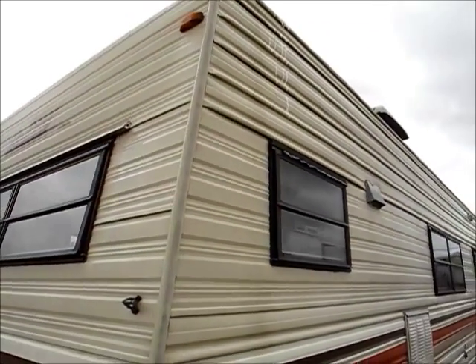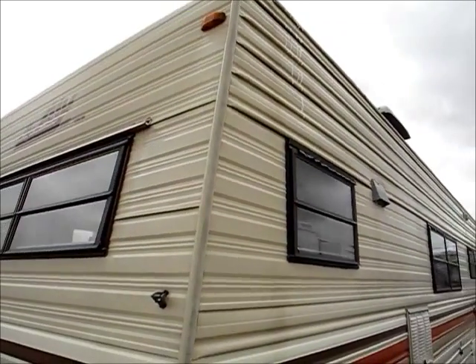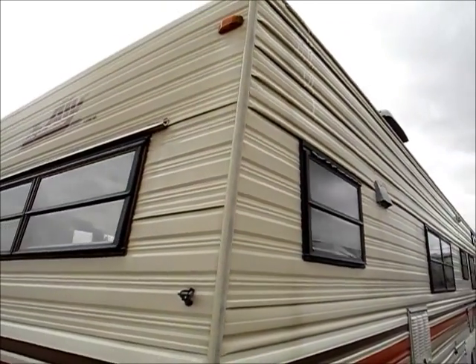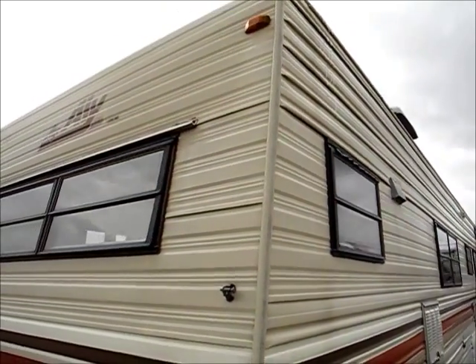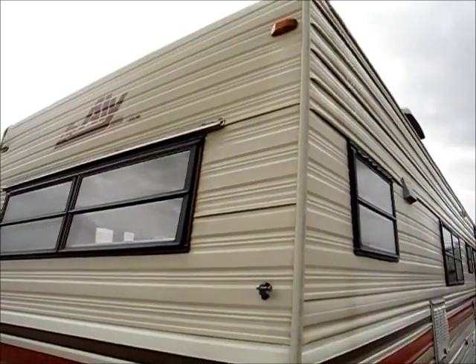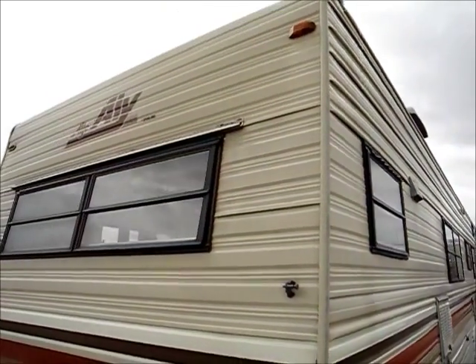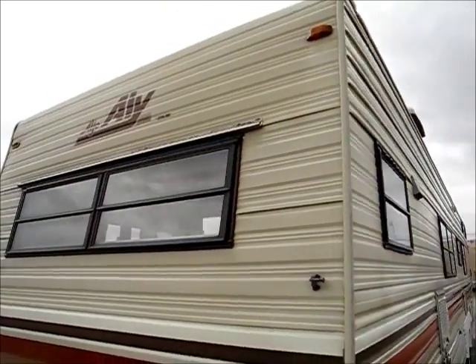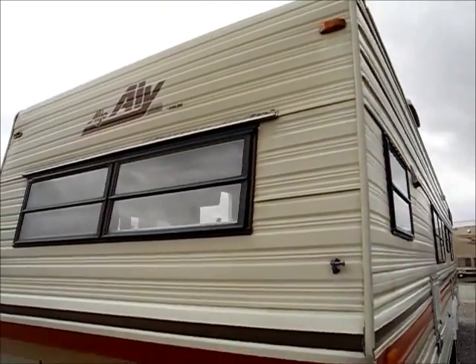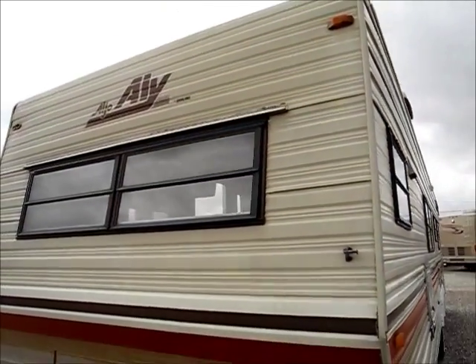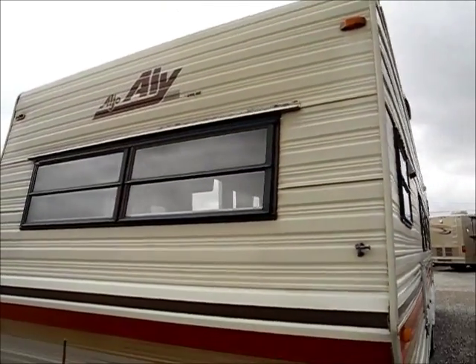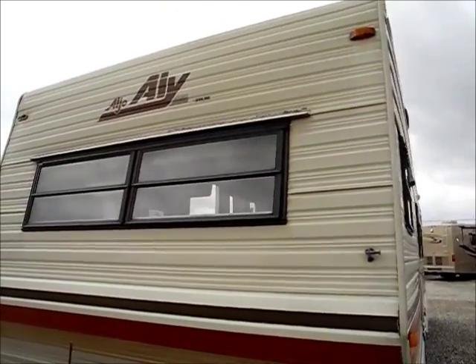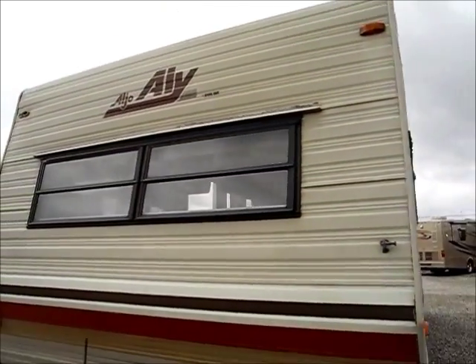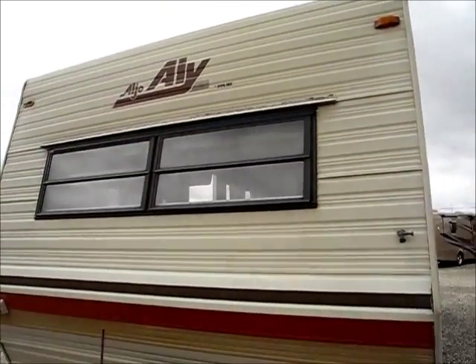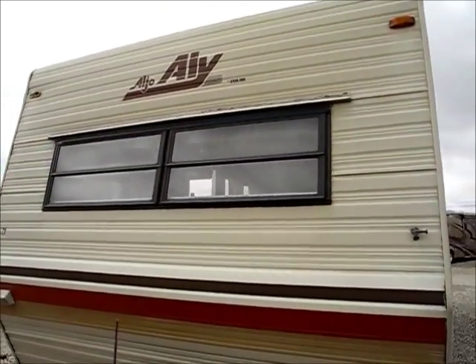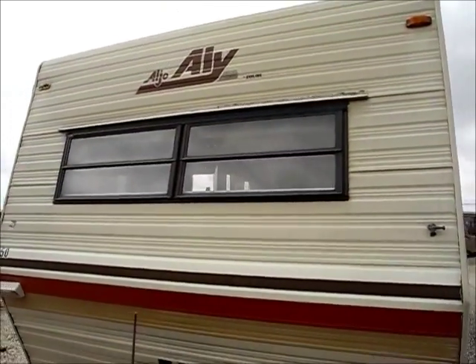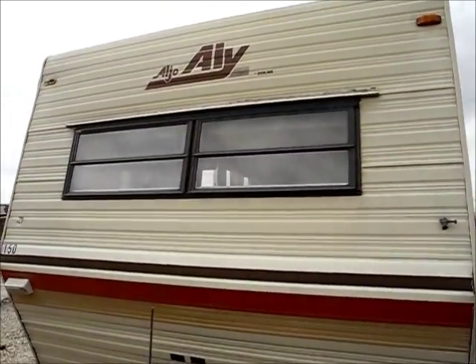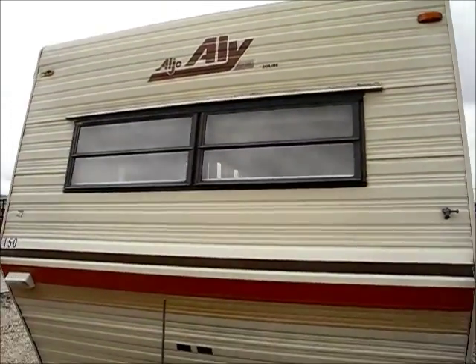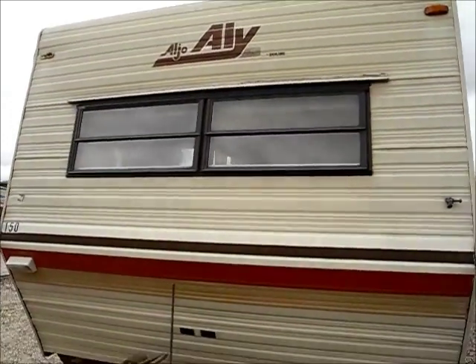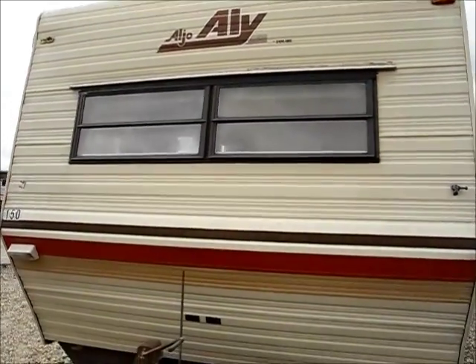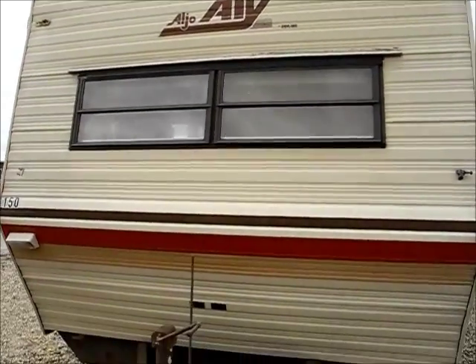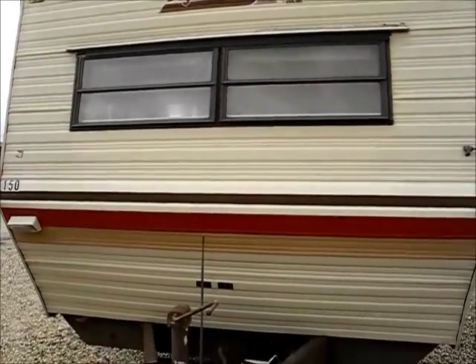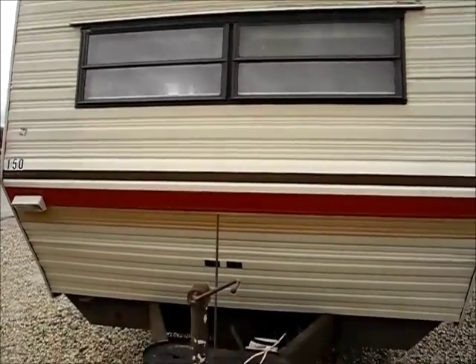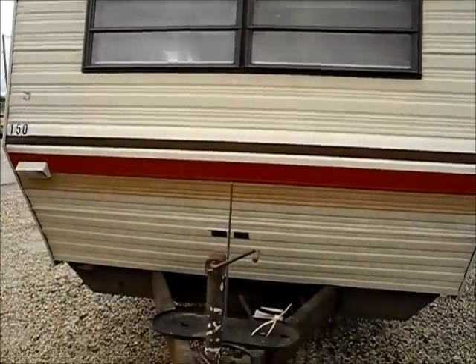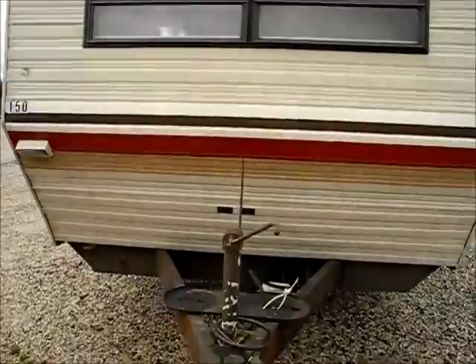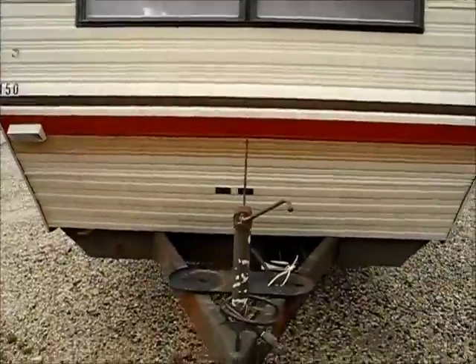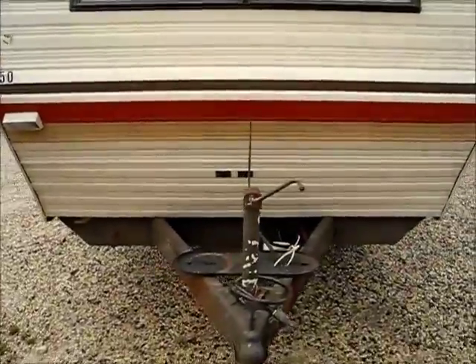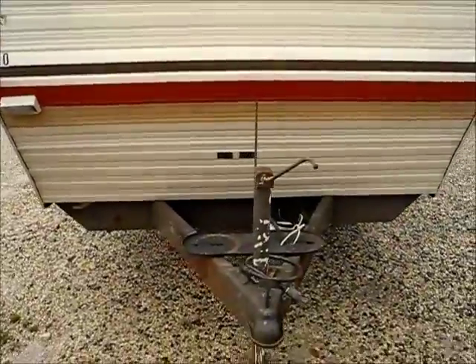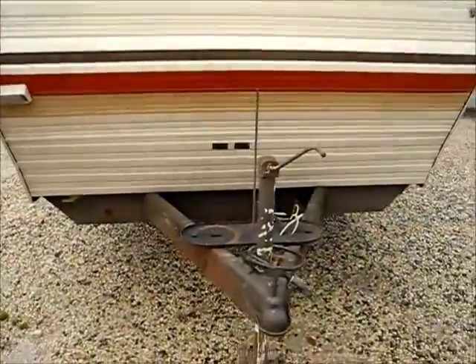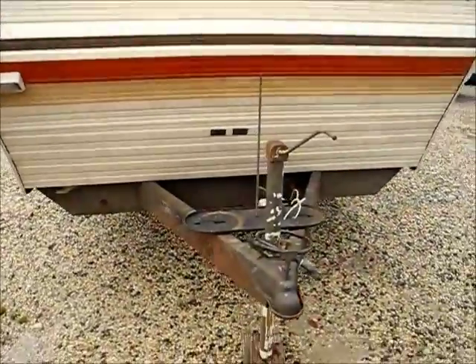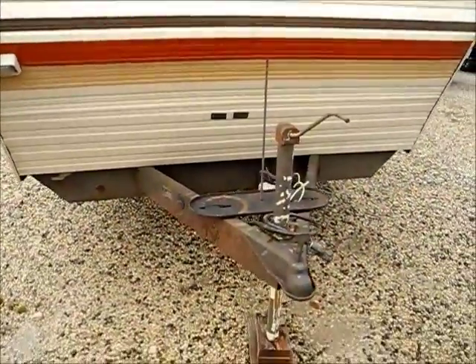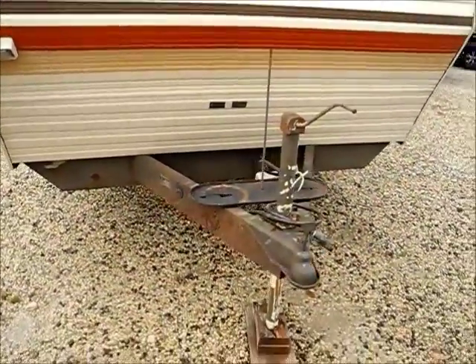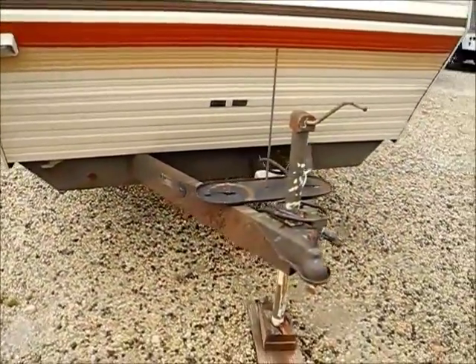The front looks pretty good, it's not damaged. And this is number 150.